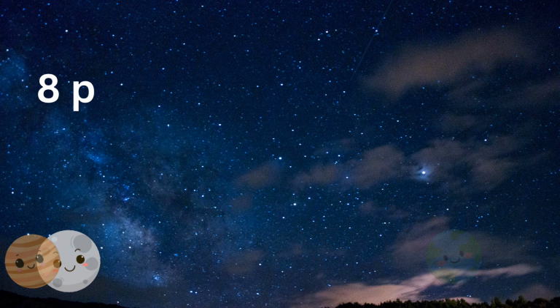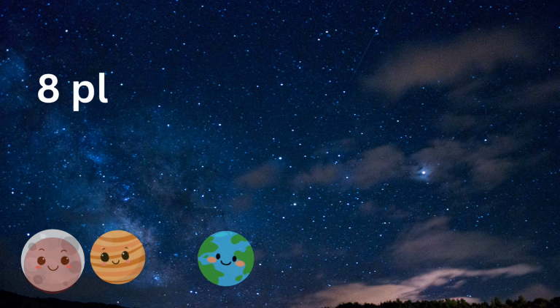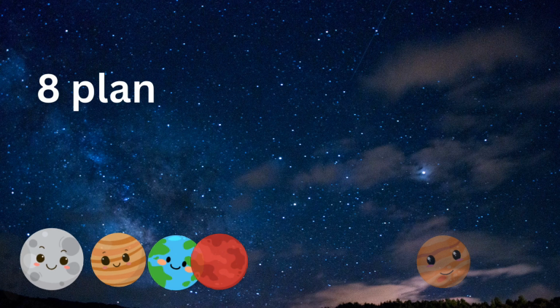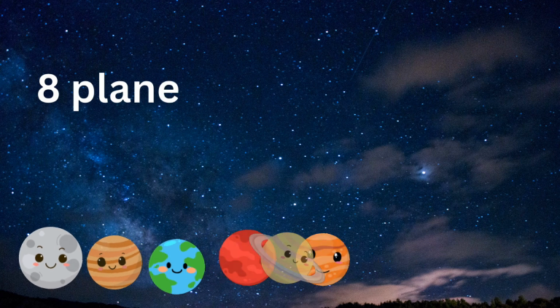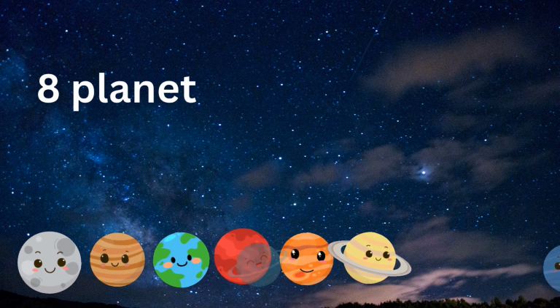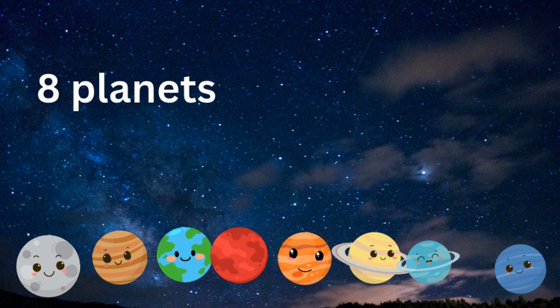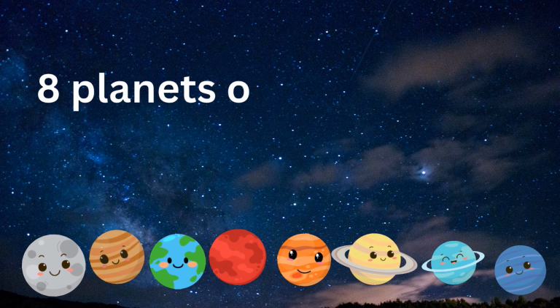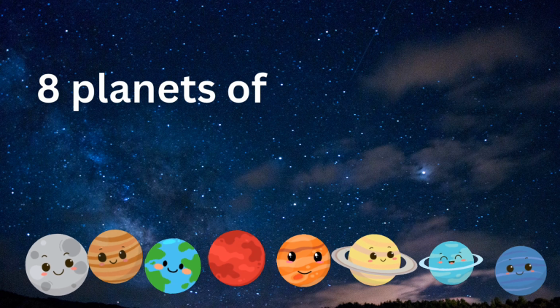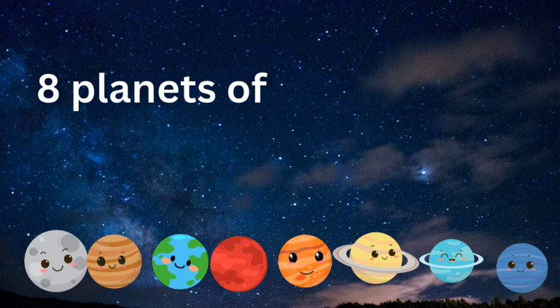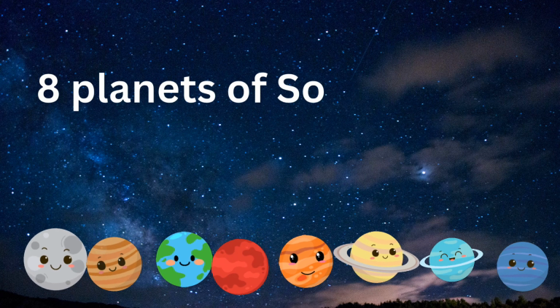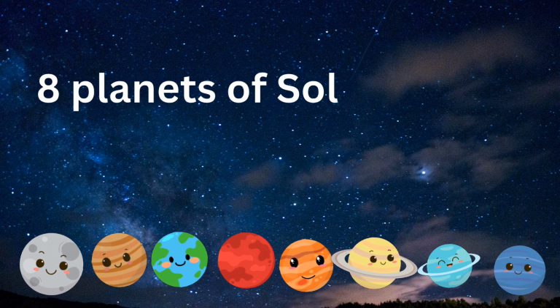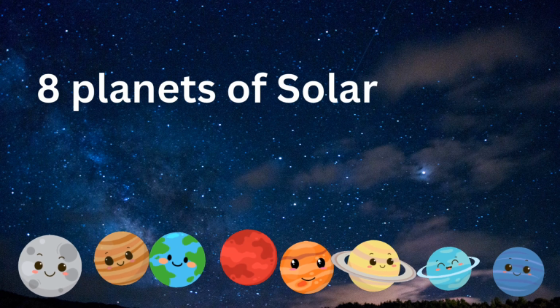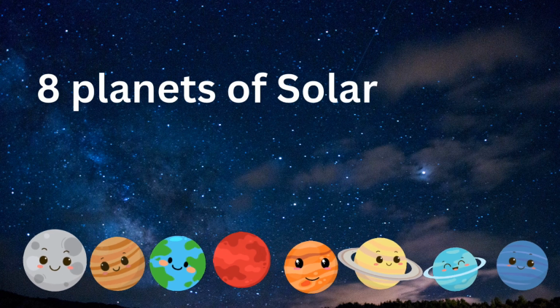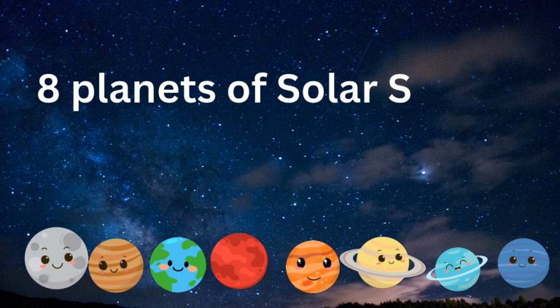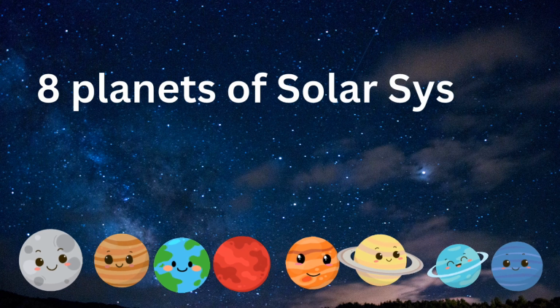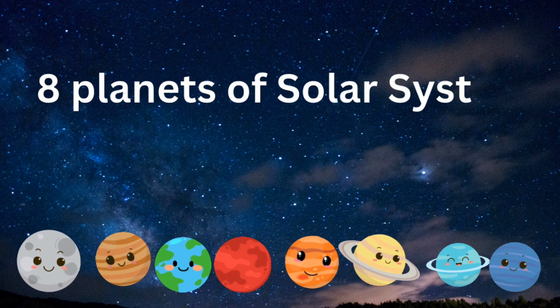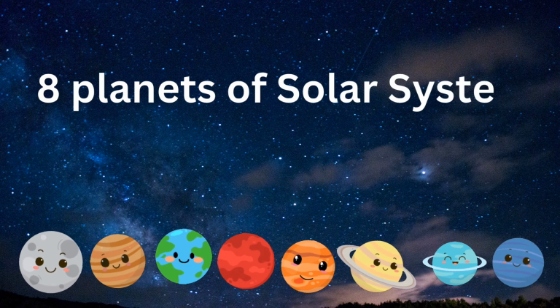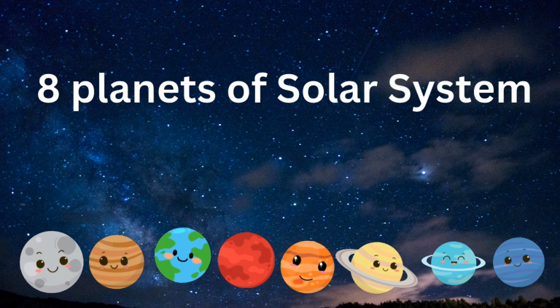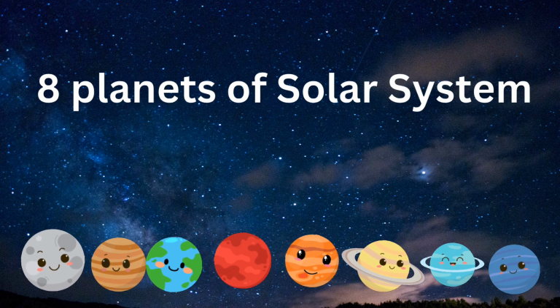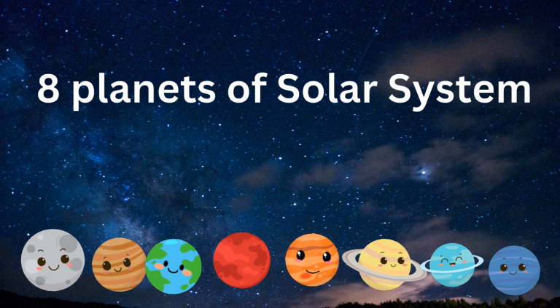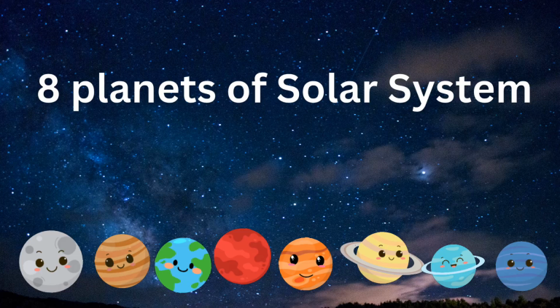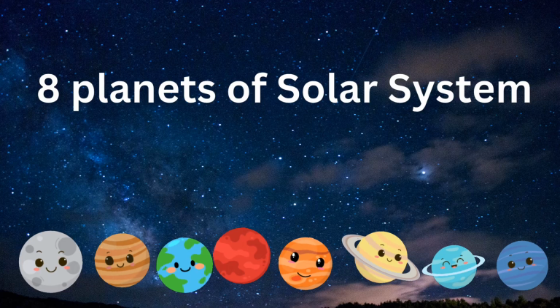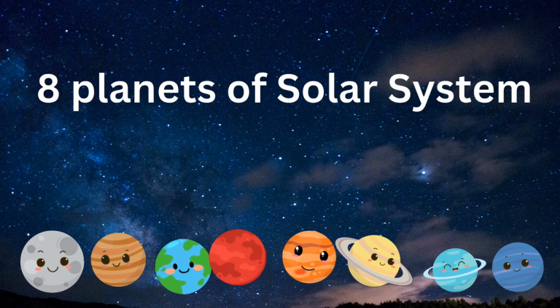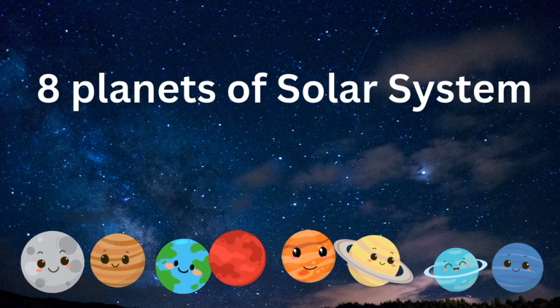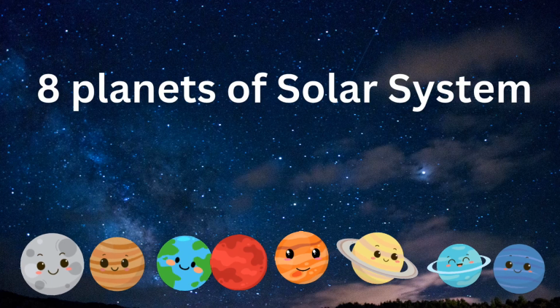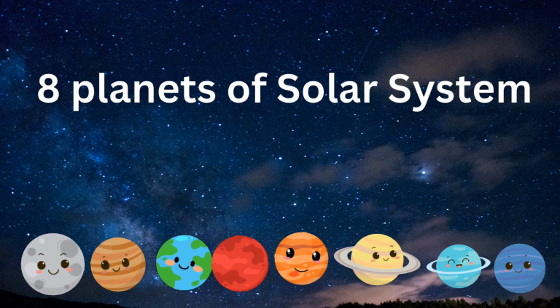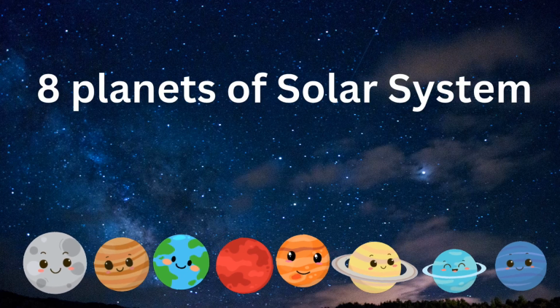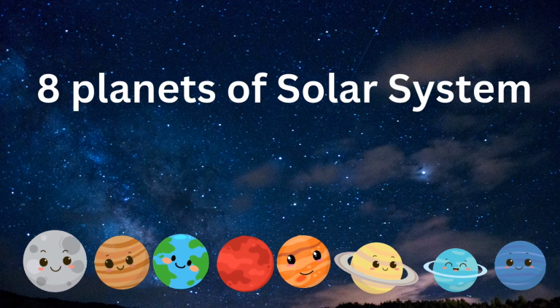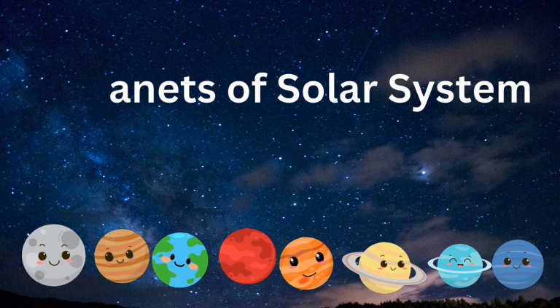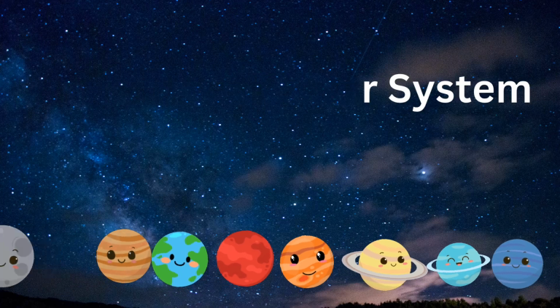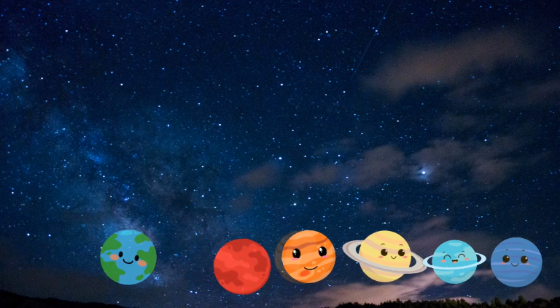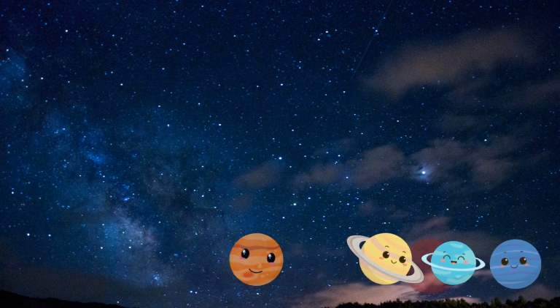Now, let's visit the eight planets, each one special in its own way.